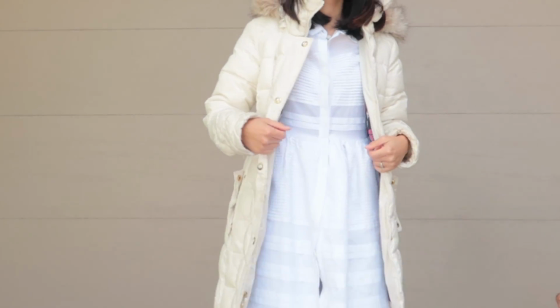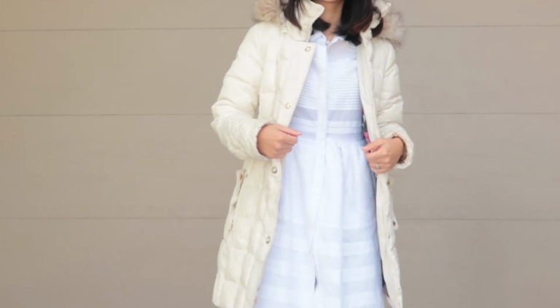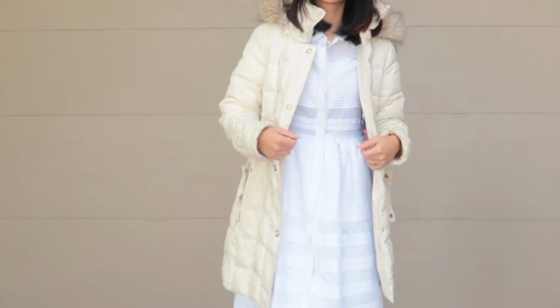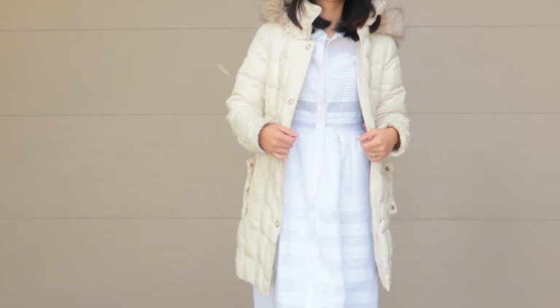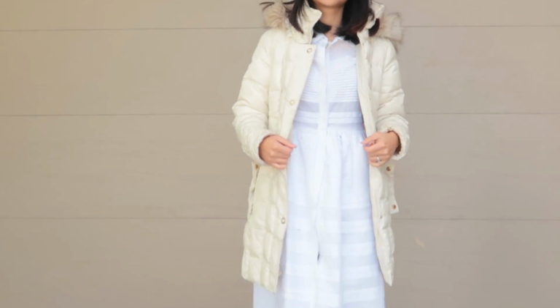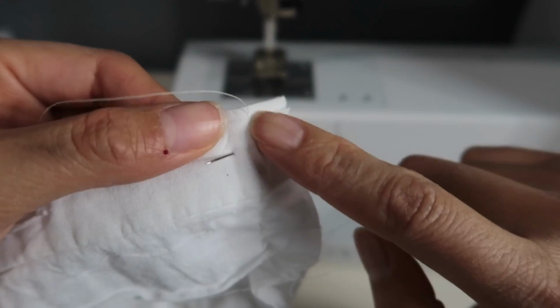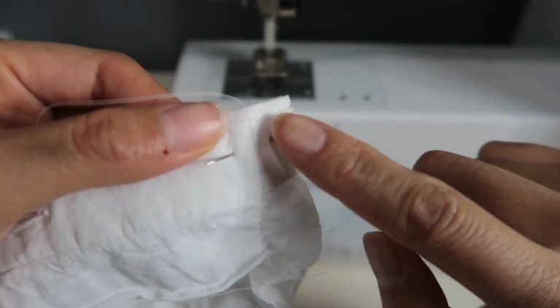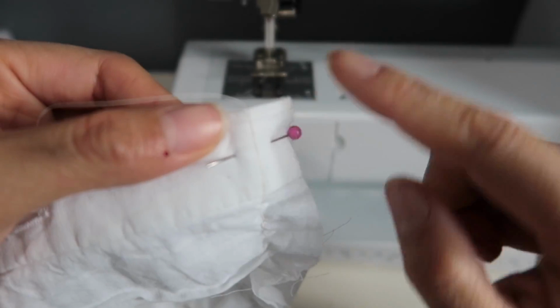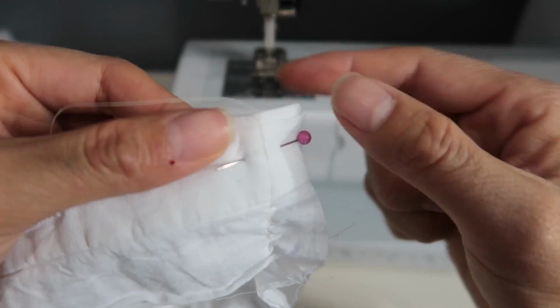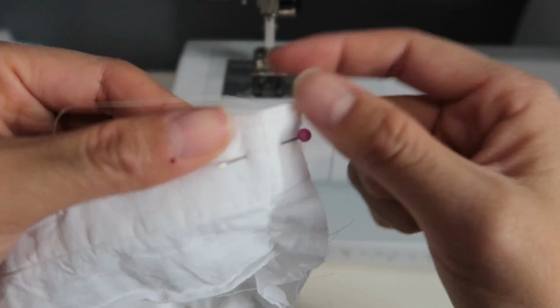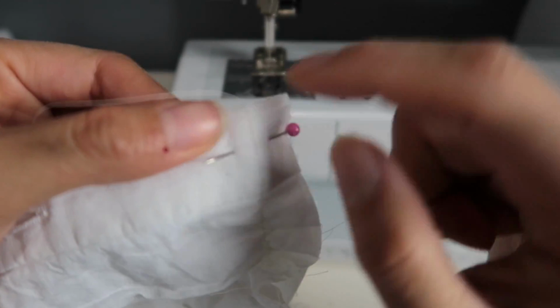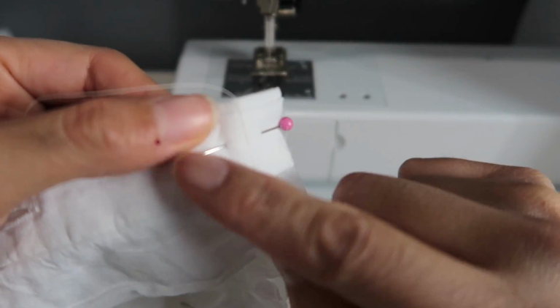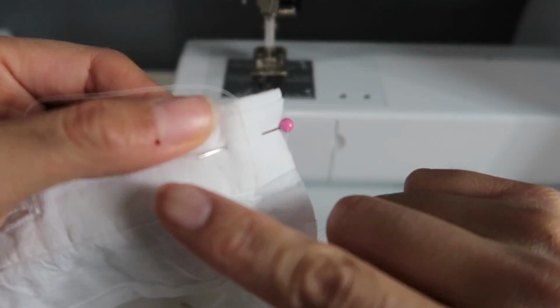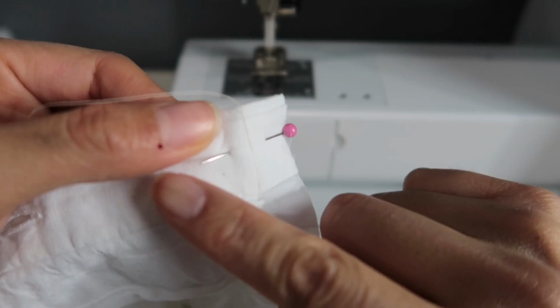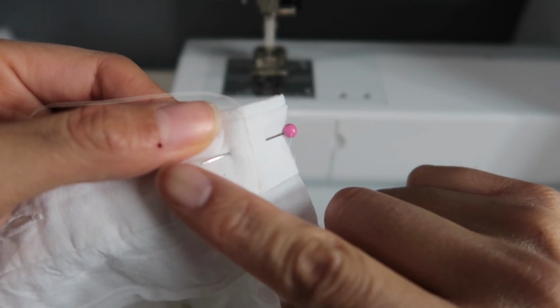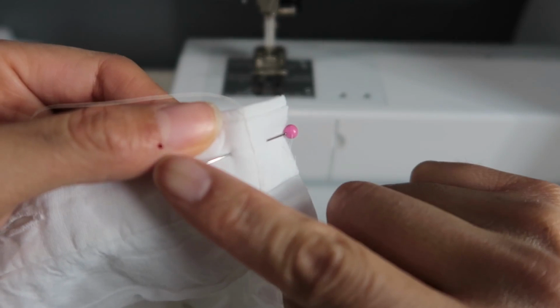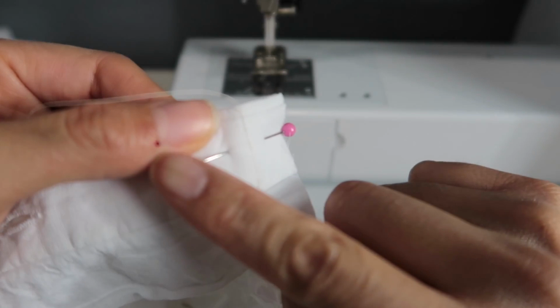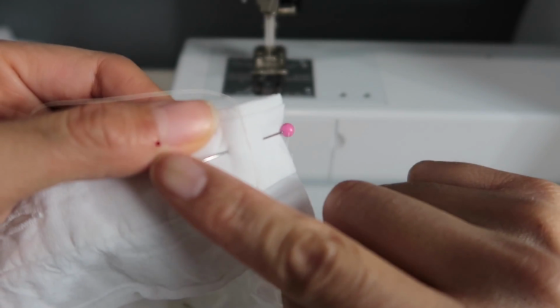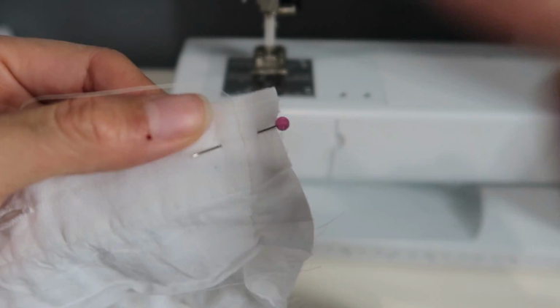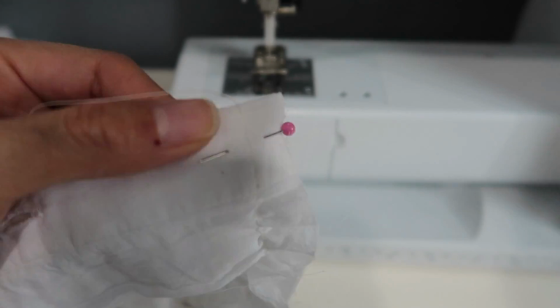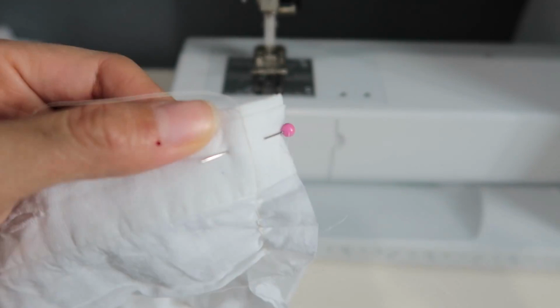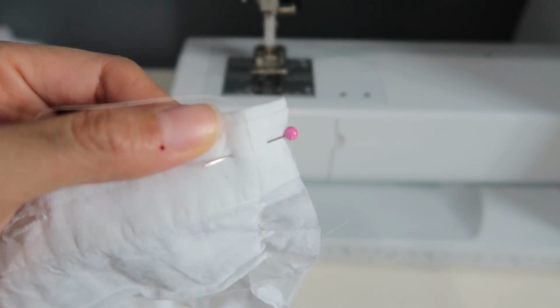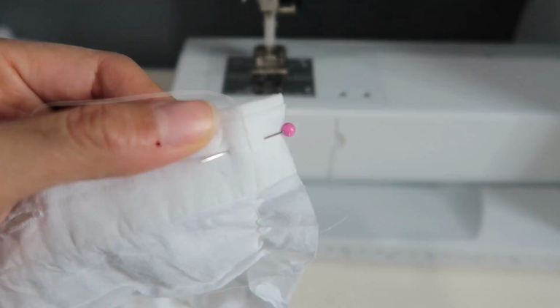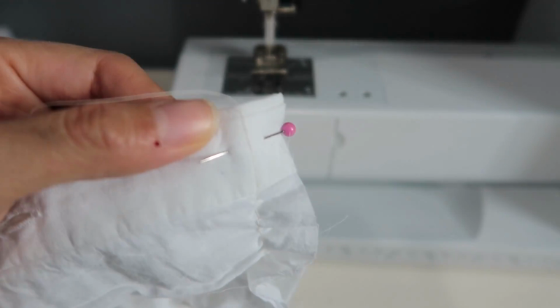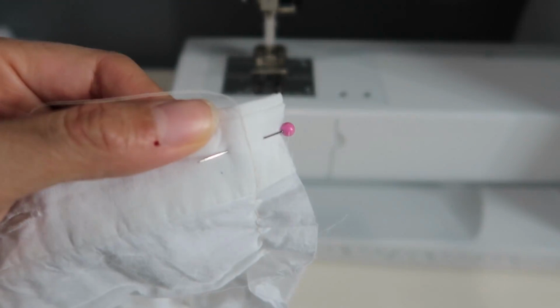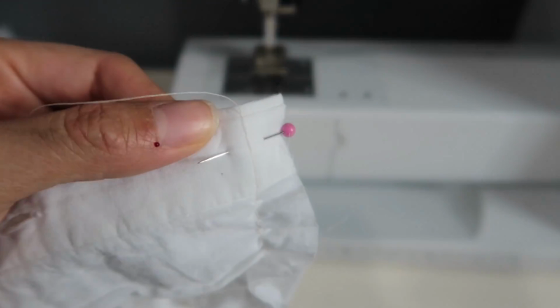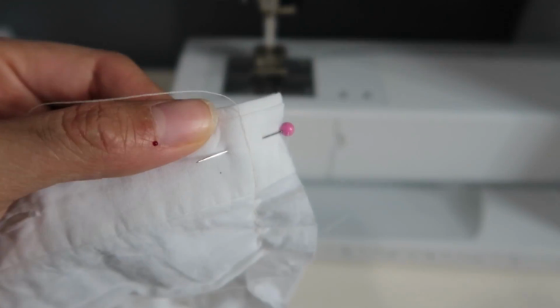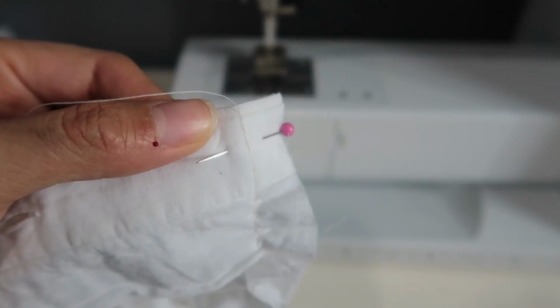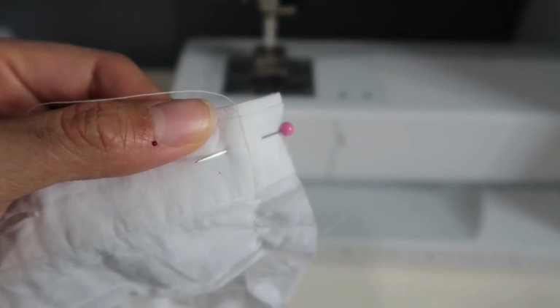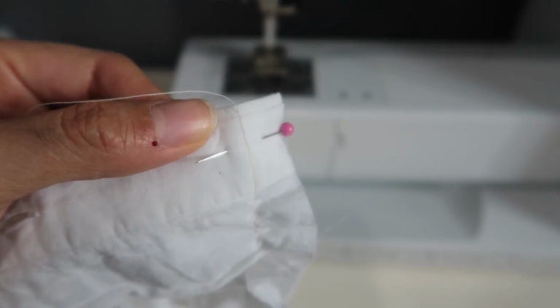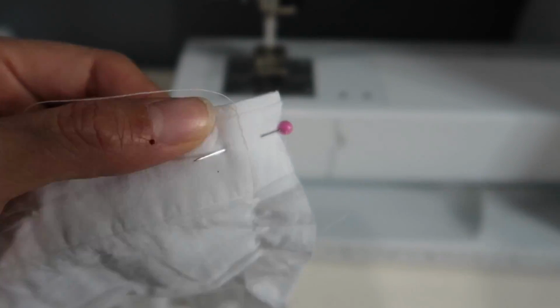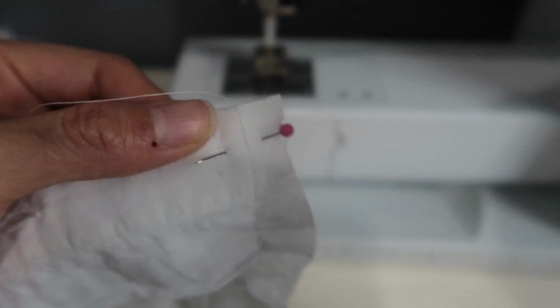I repinned this part and I accidentally pinned my finger. Ow!